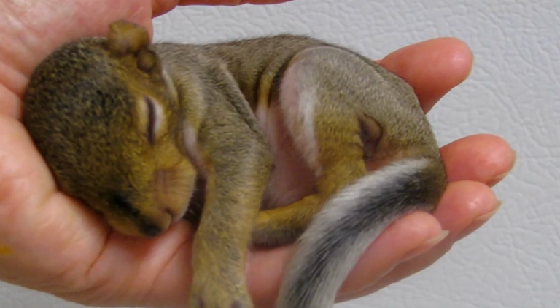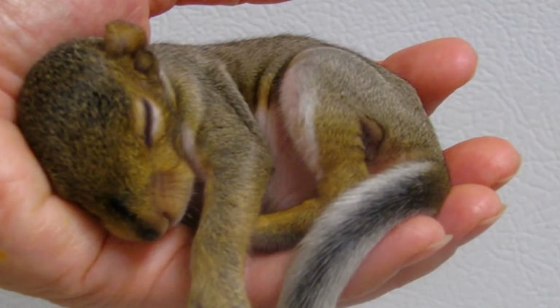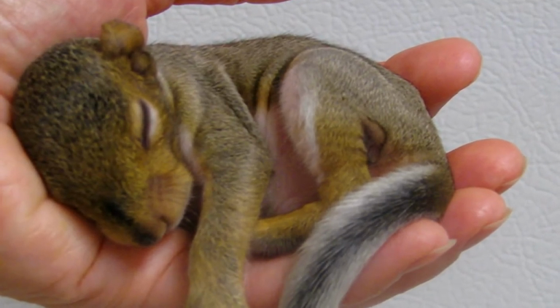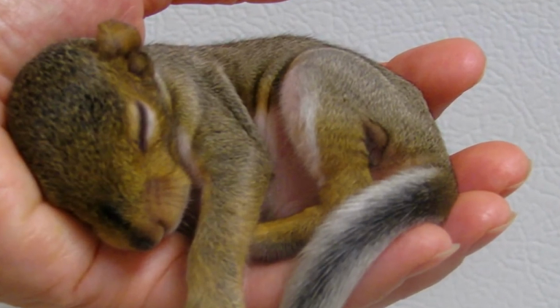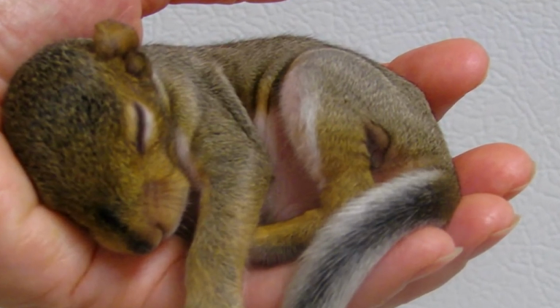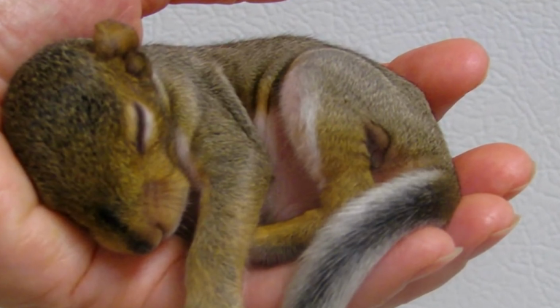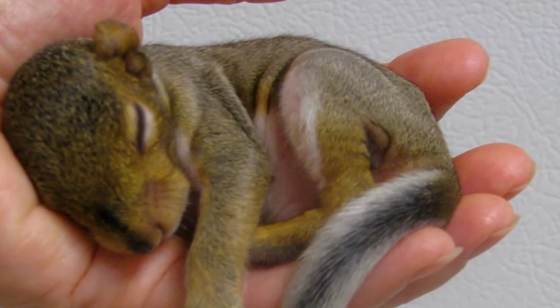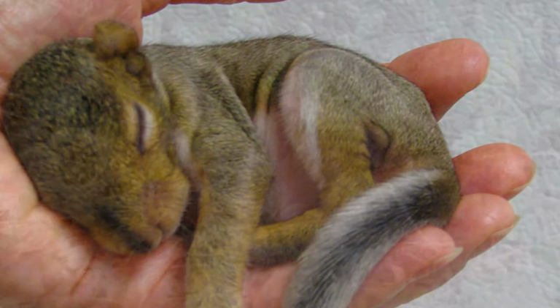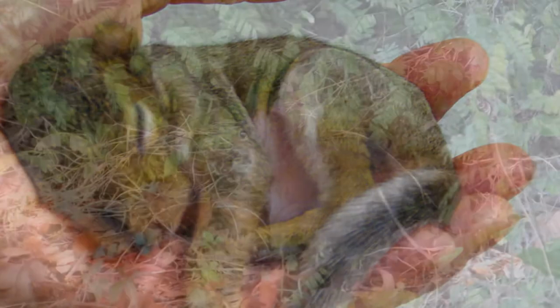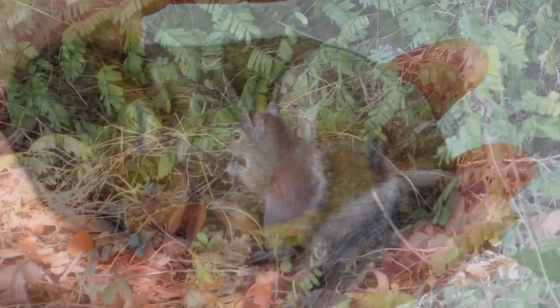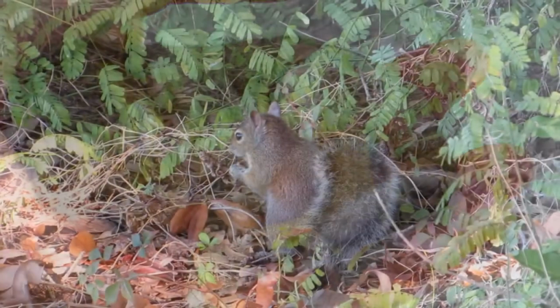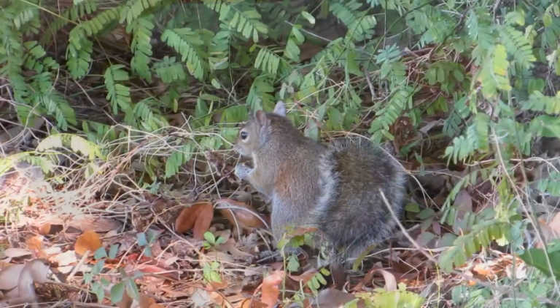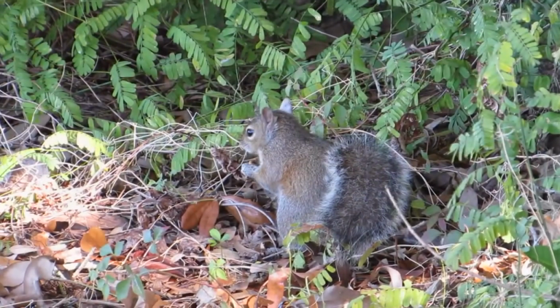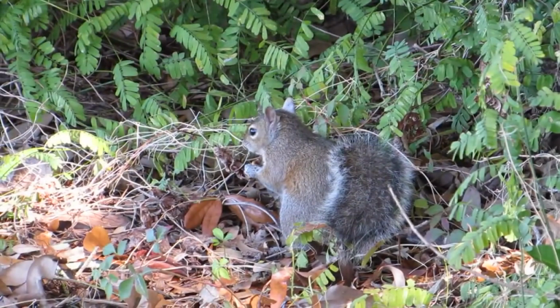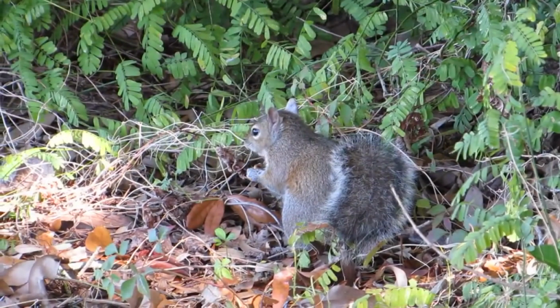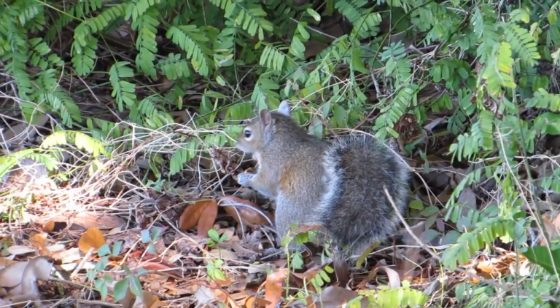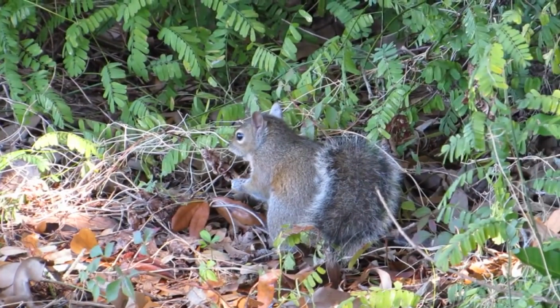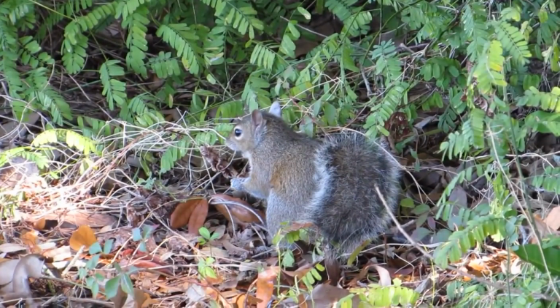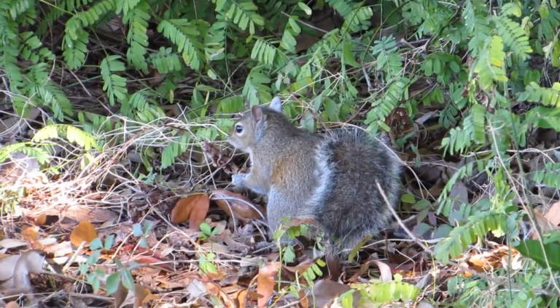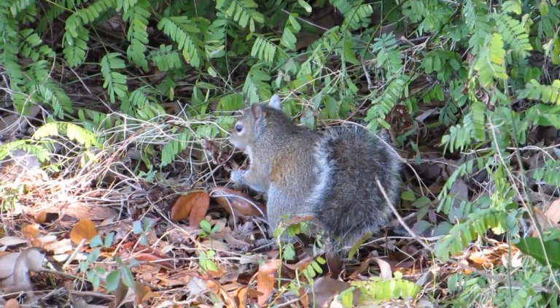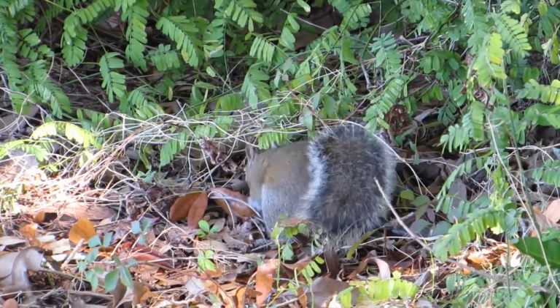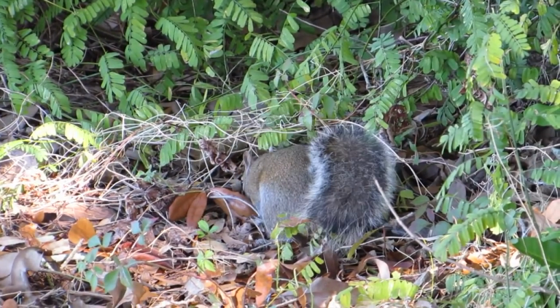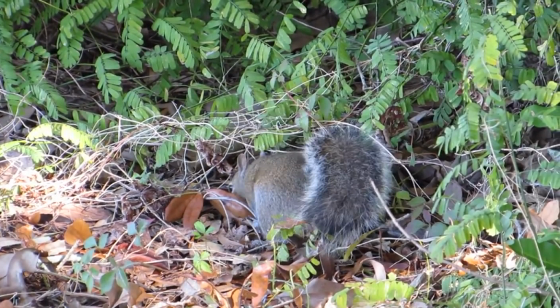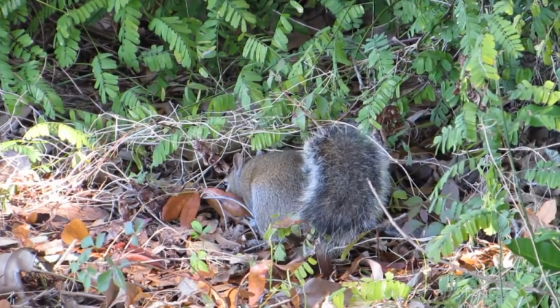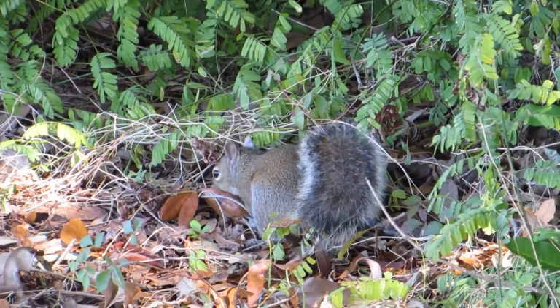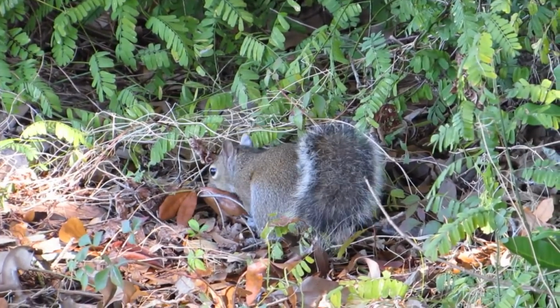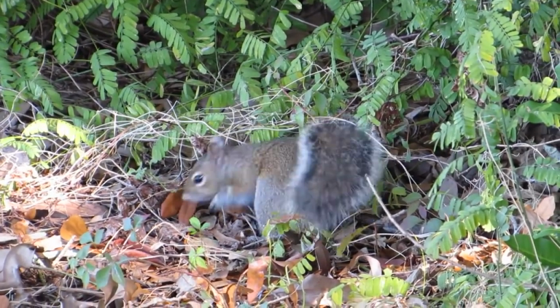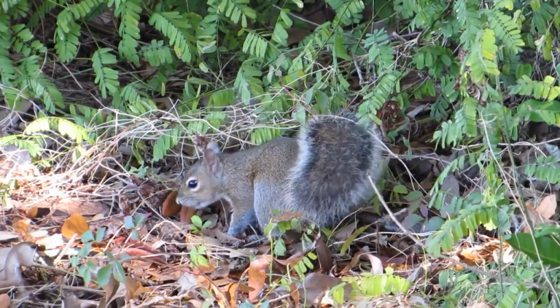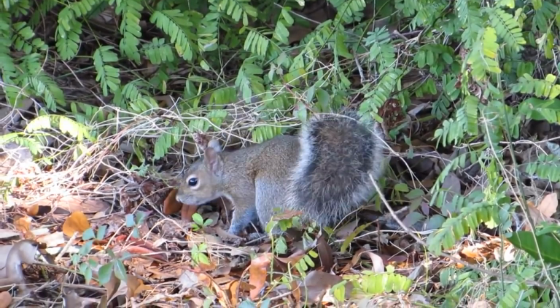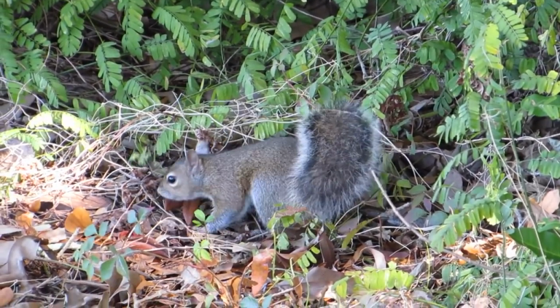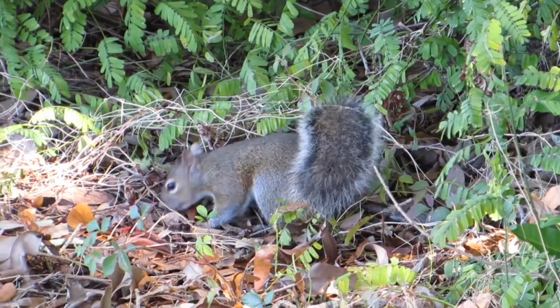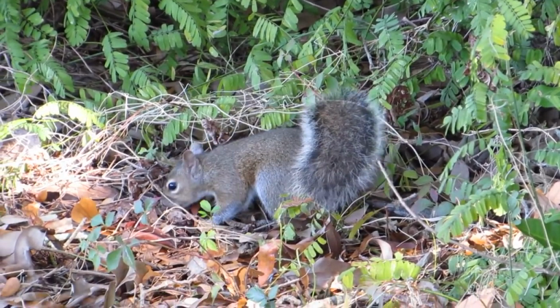In the wild, squirrels can live as long as 12 and a half years.